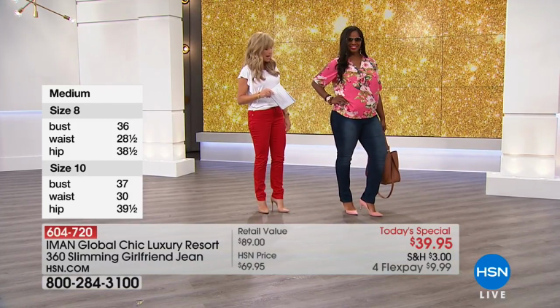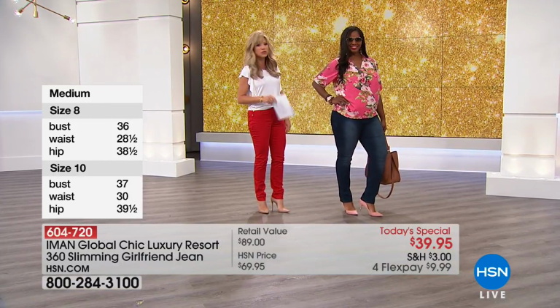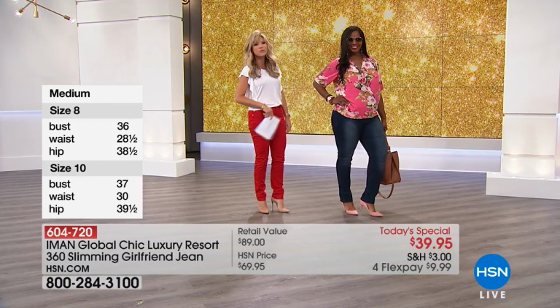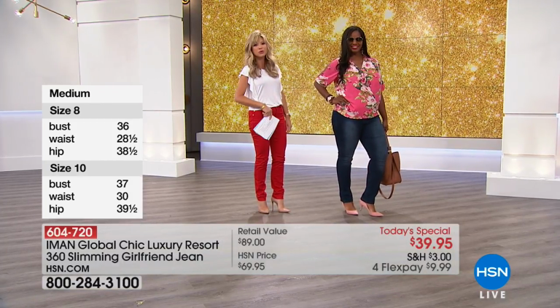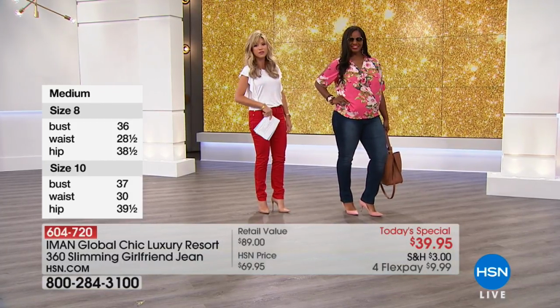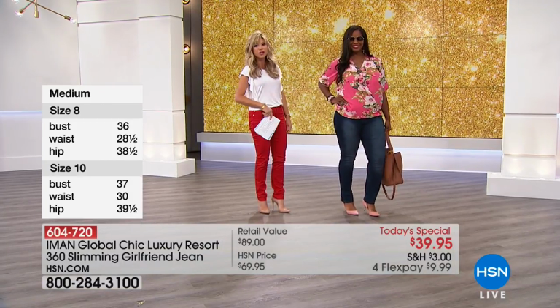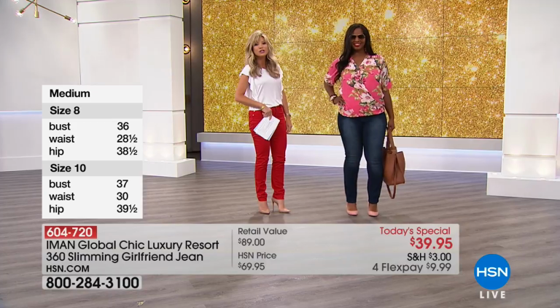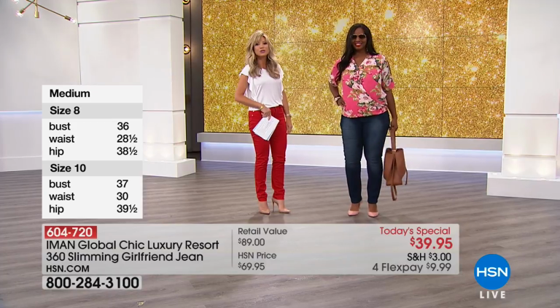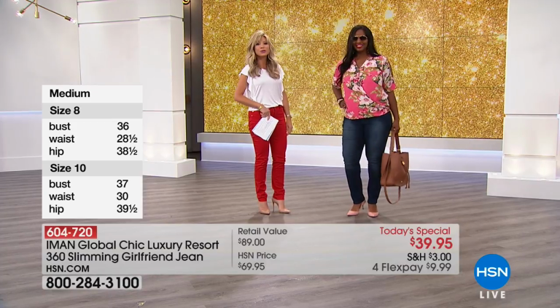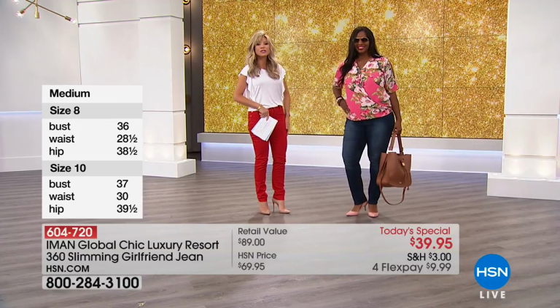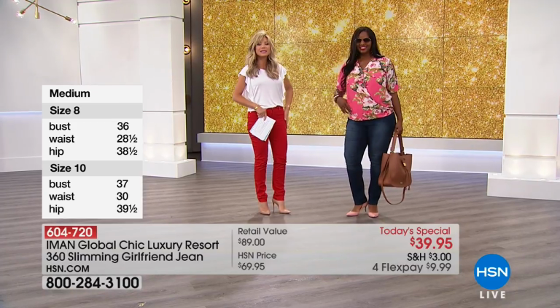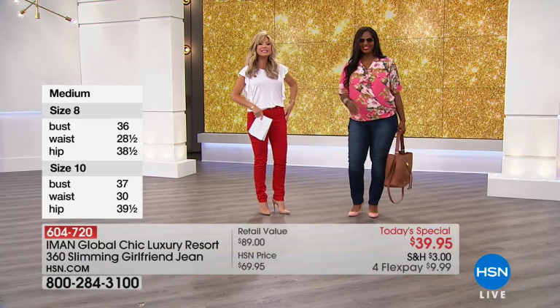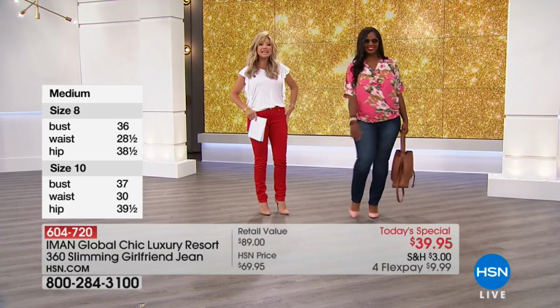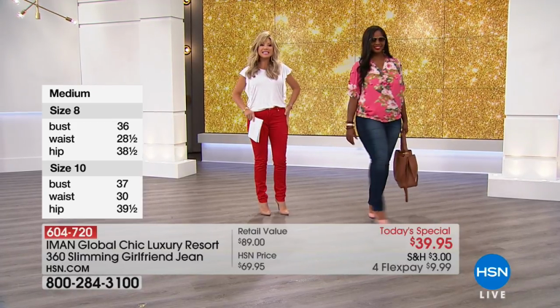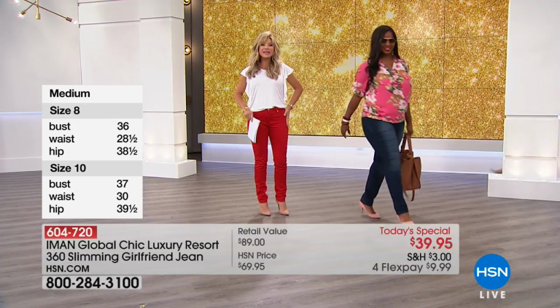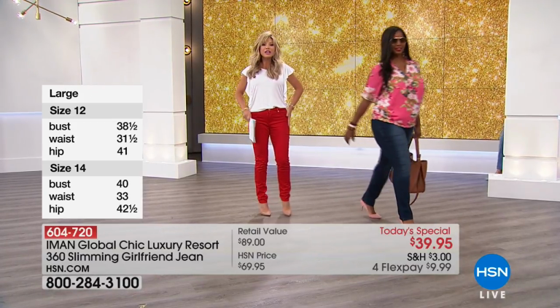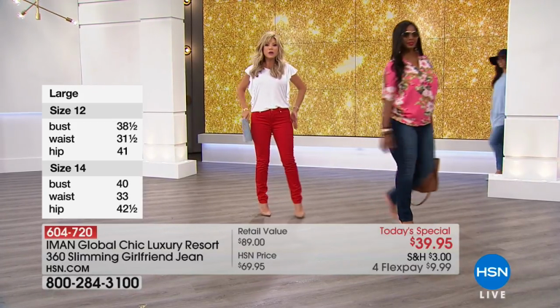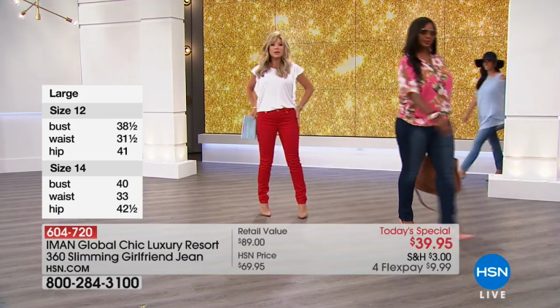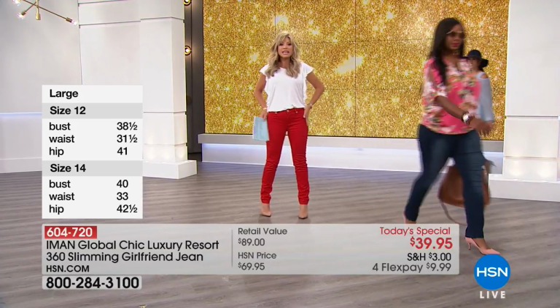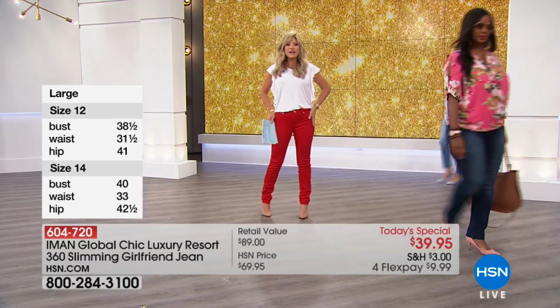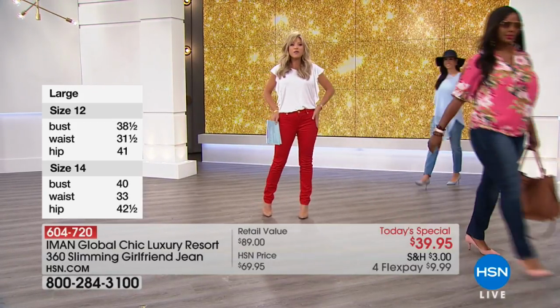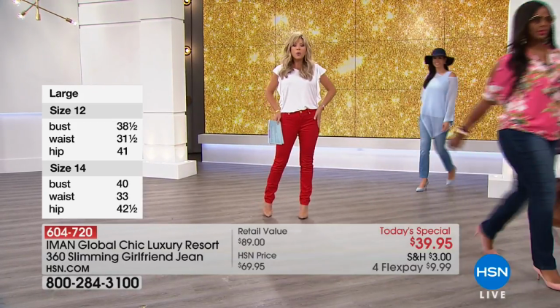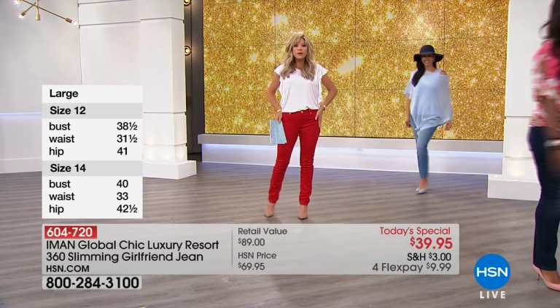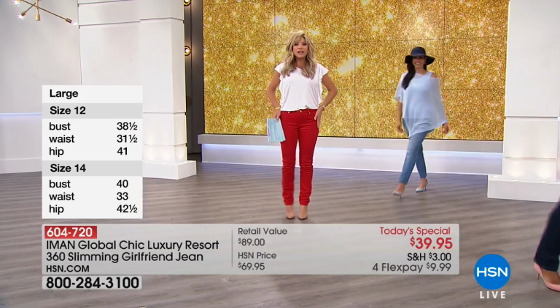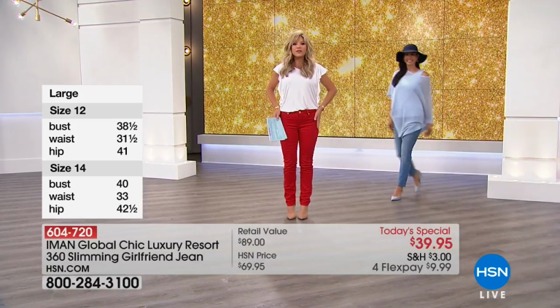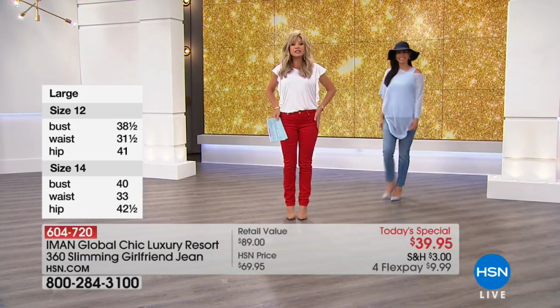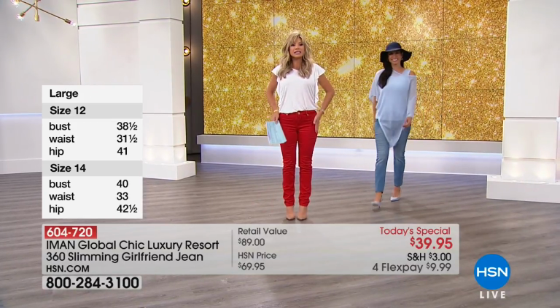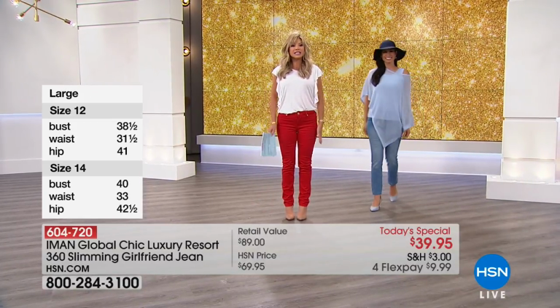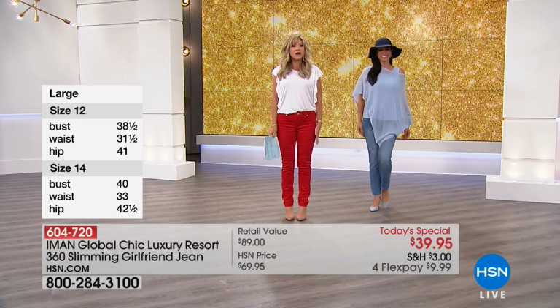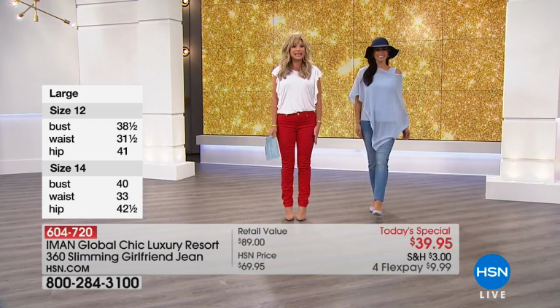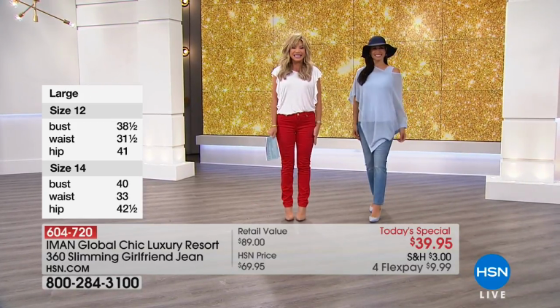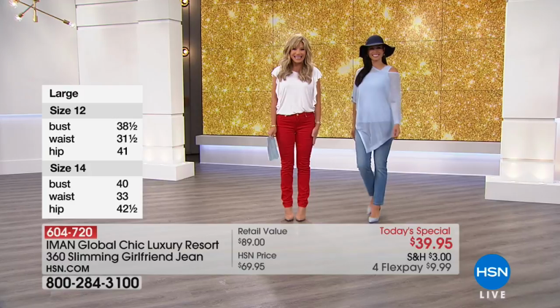It's absolutely beautiful. The side seaming brings the eye forward, making your legs look nice, long, and lean.